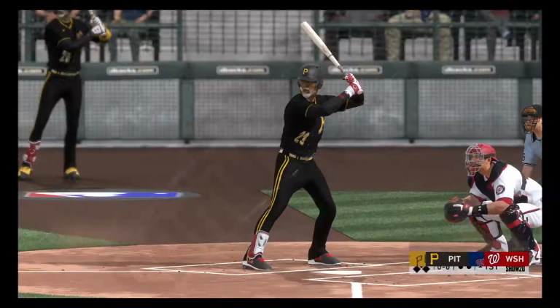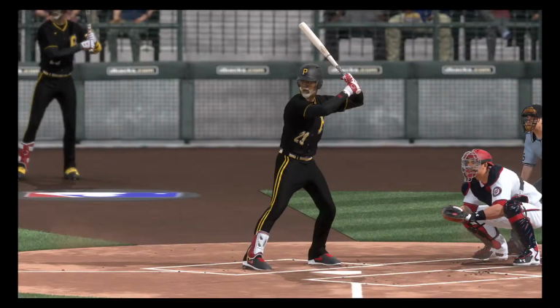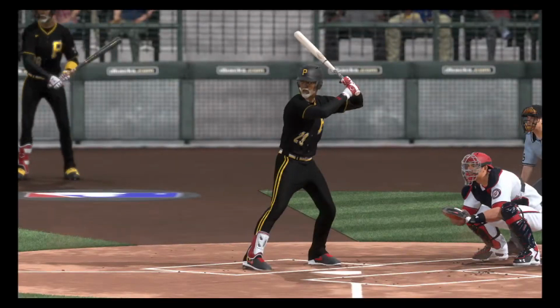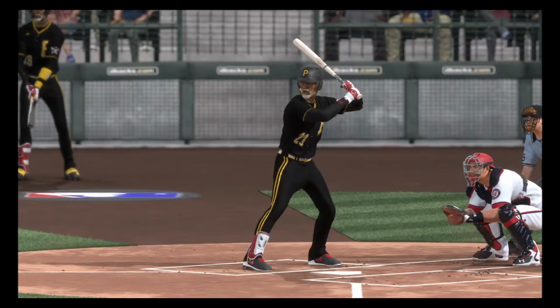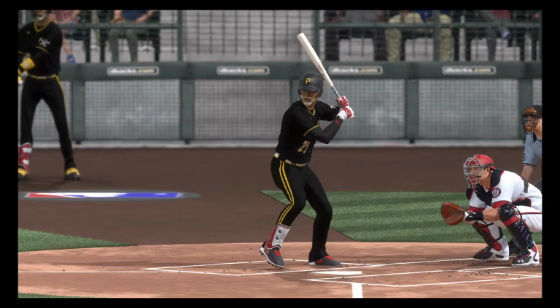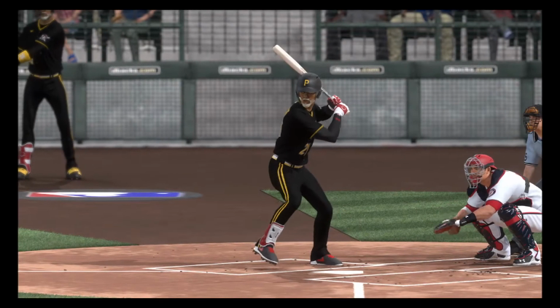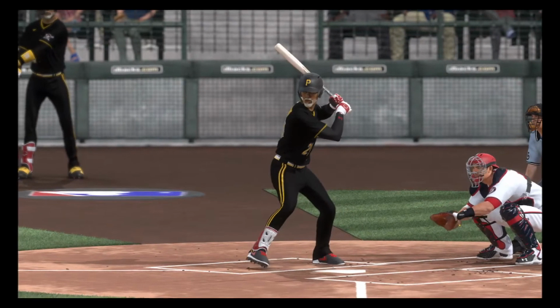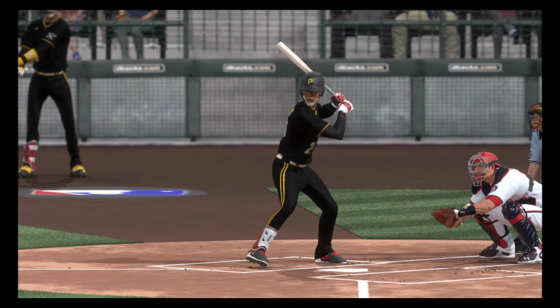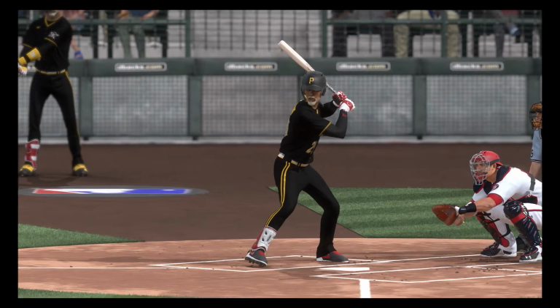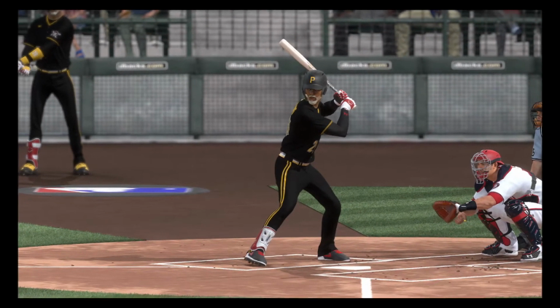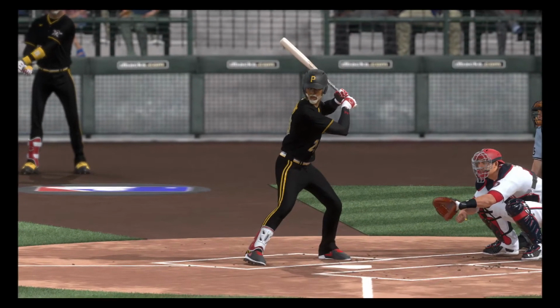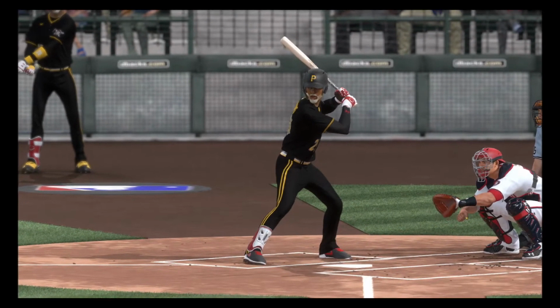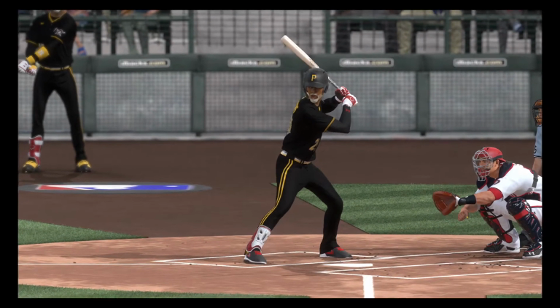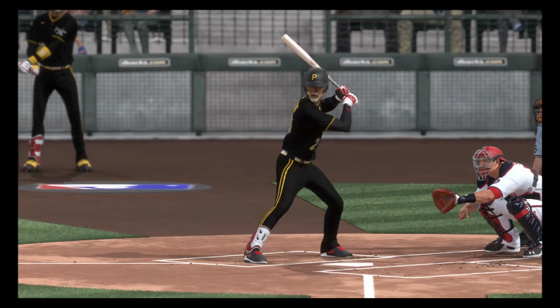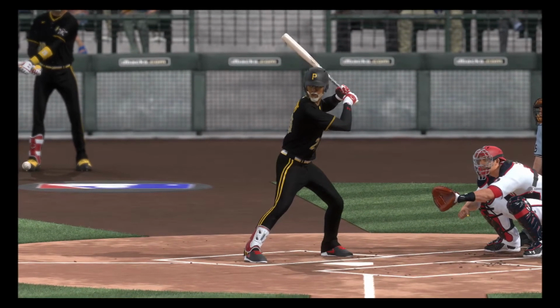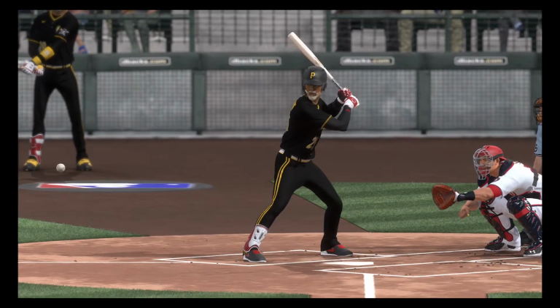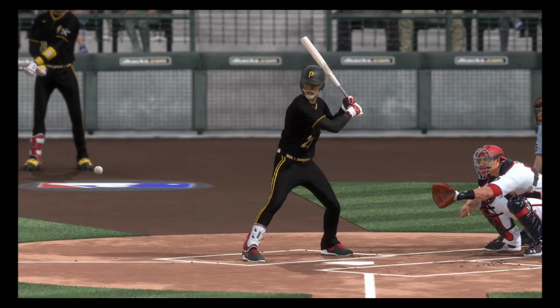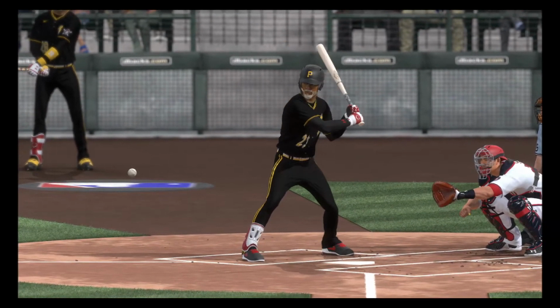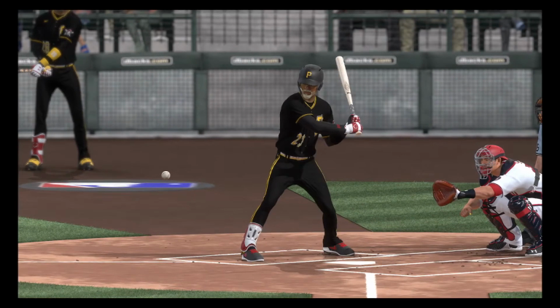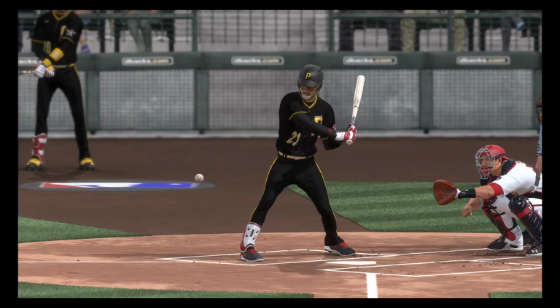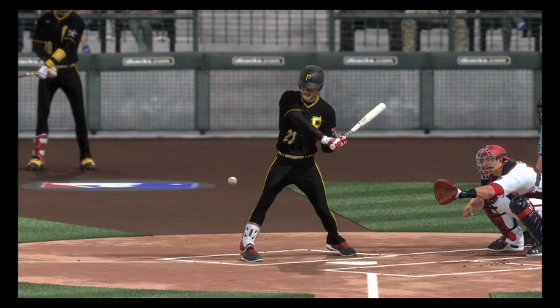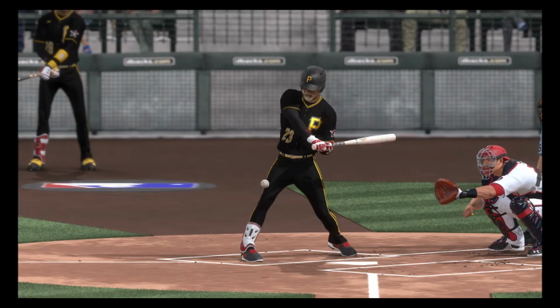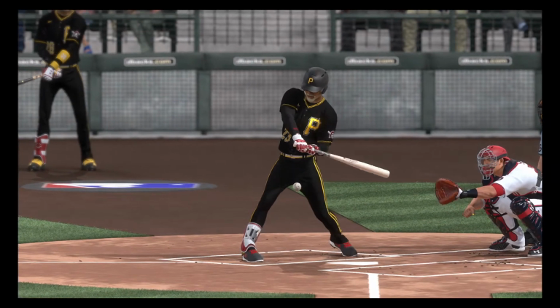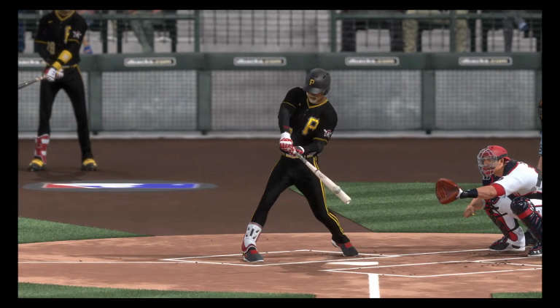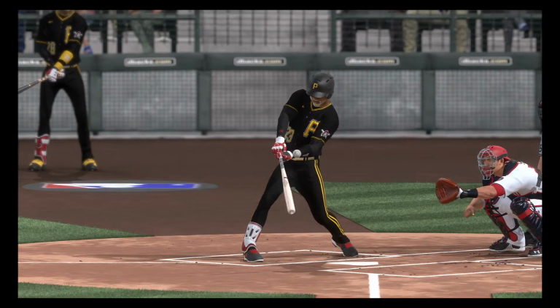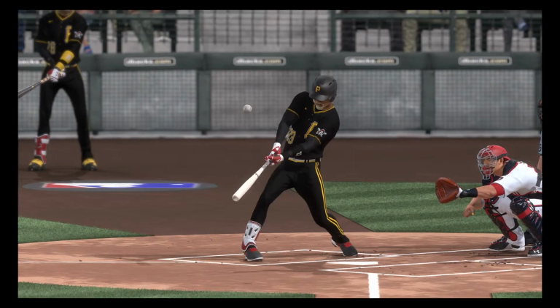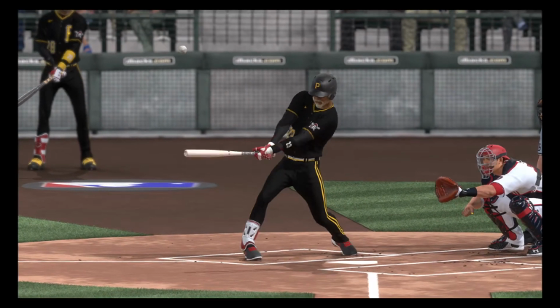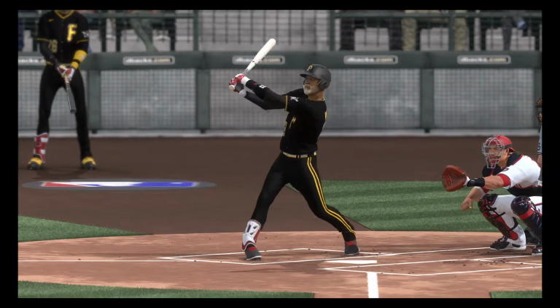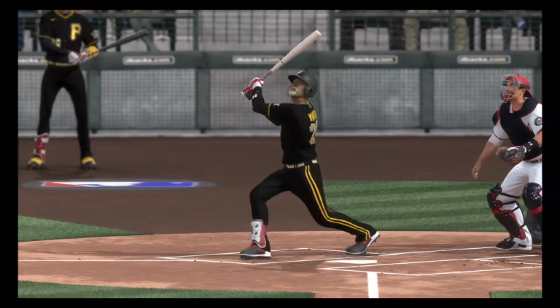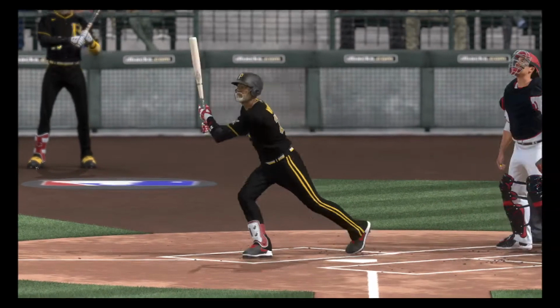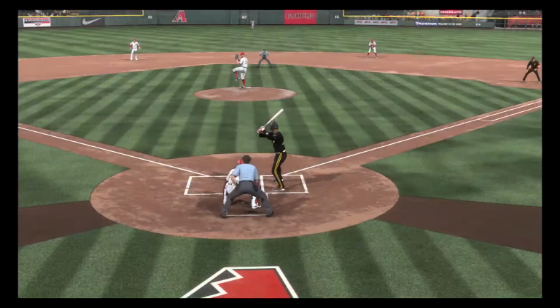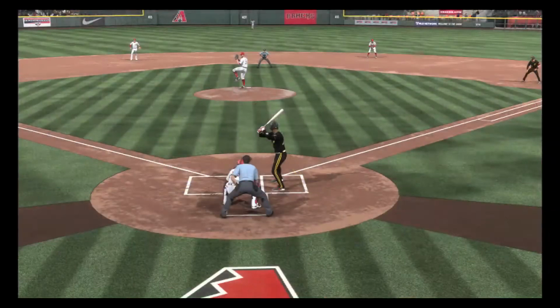Love the homer in the top of the first inning. Give your pitcher a chance to kind of regroup and gather himself with an early lead.